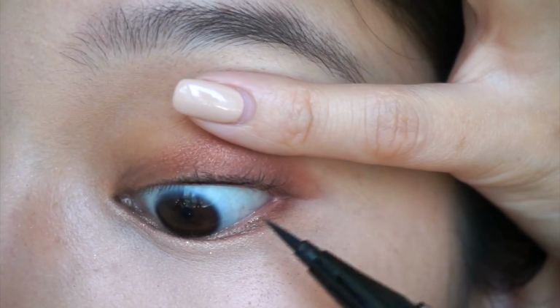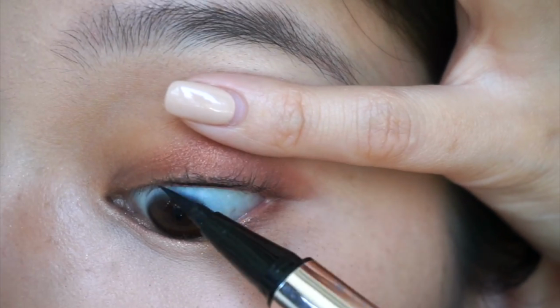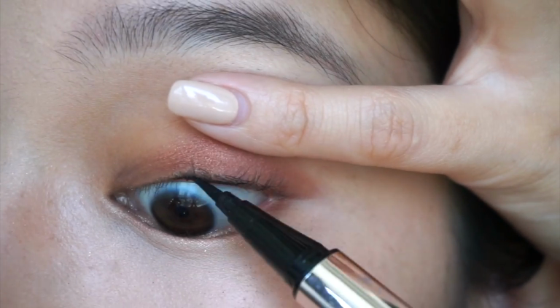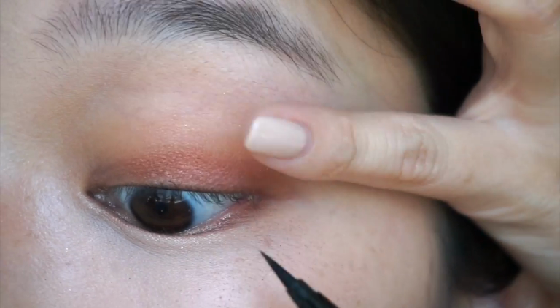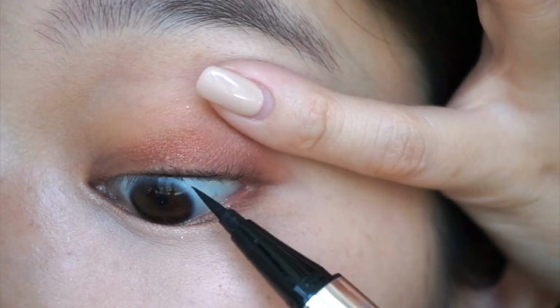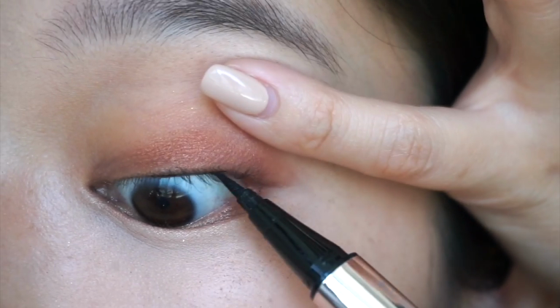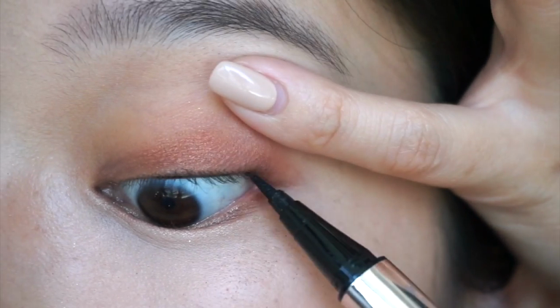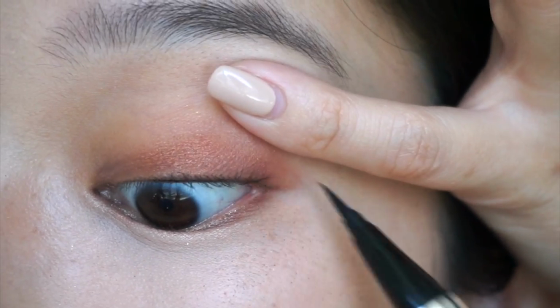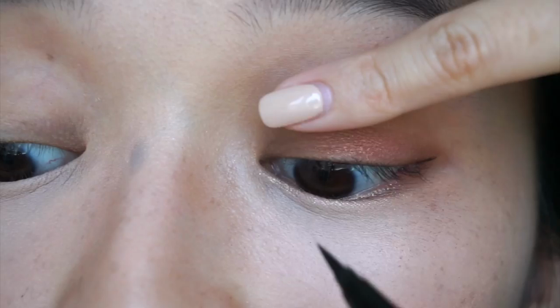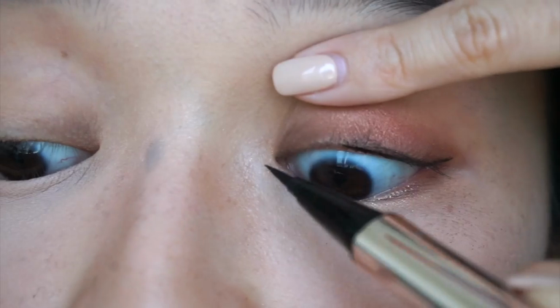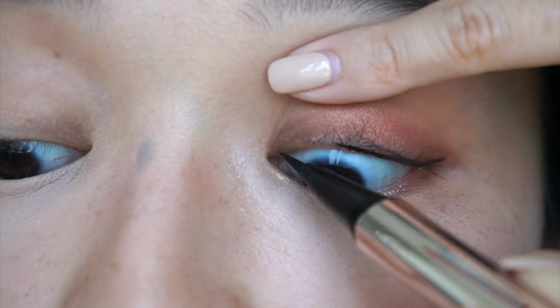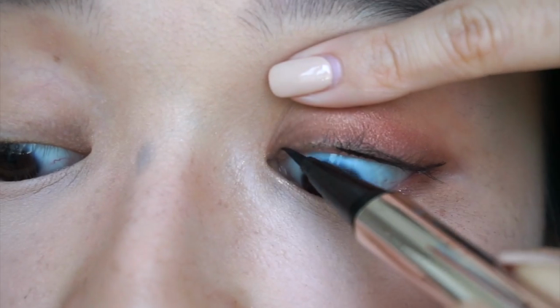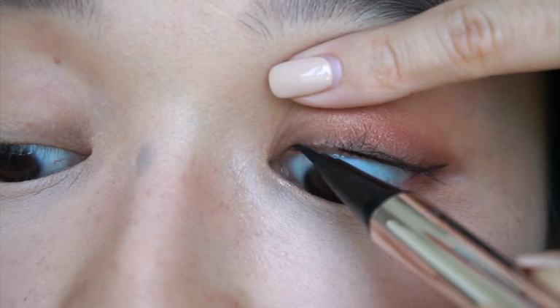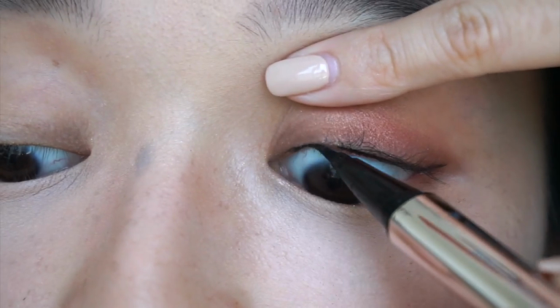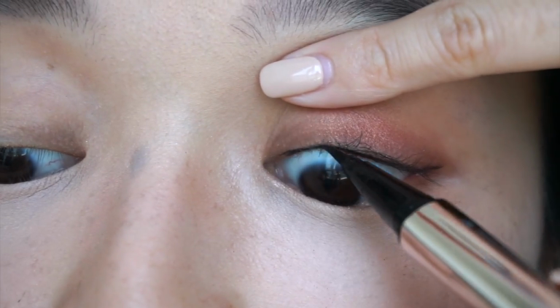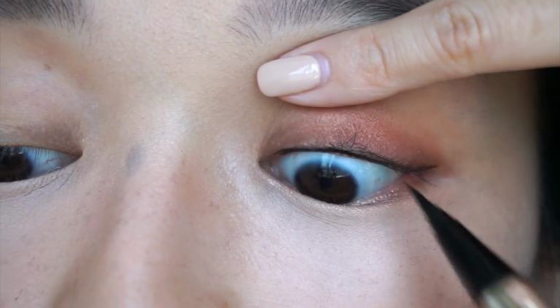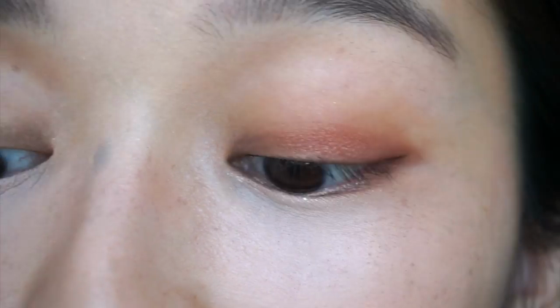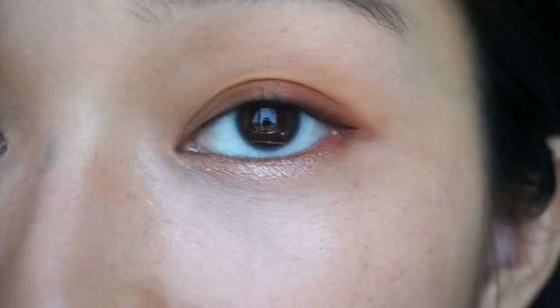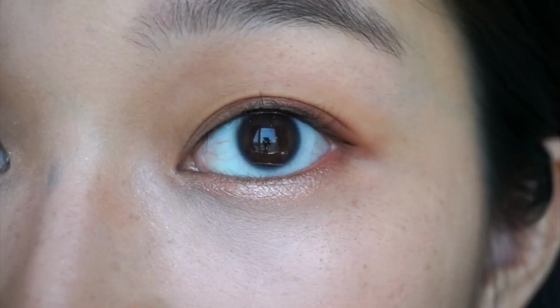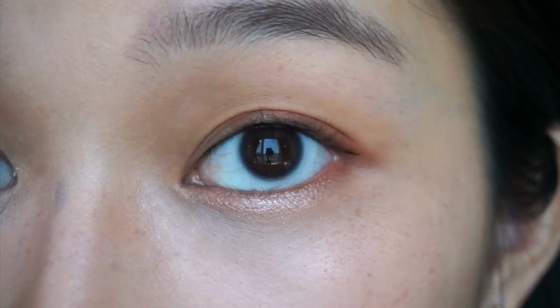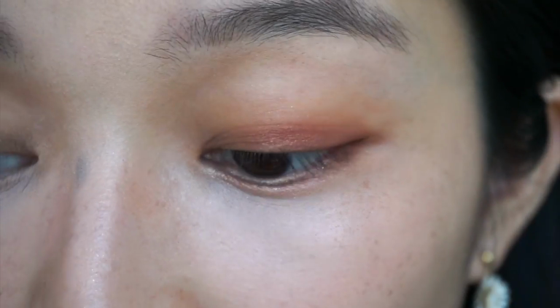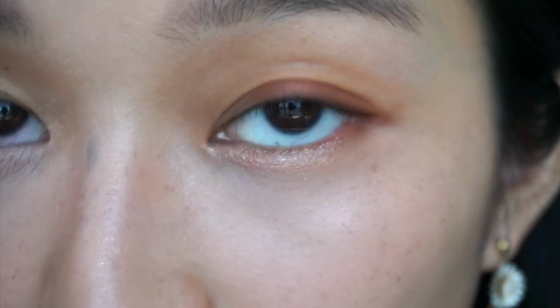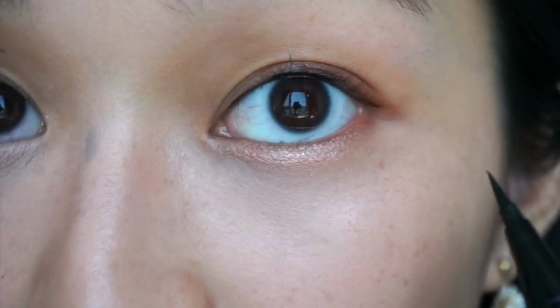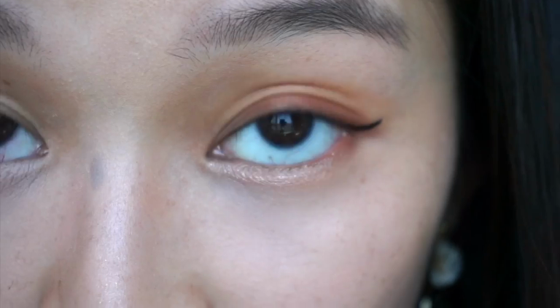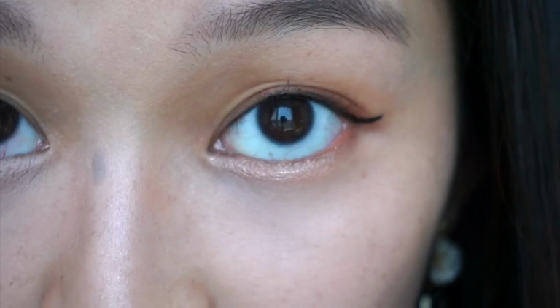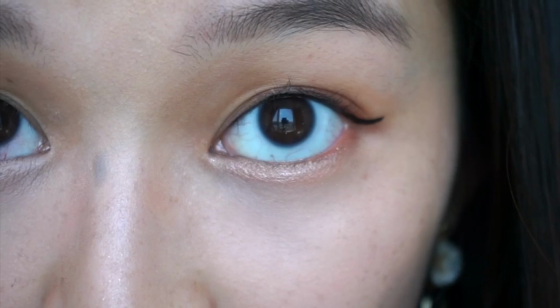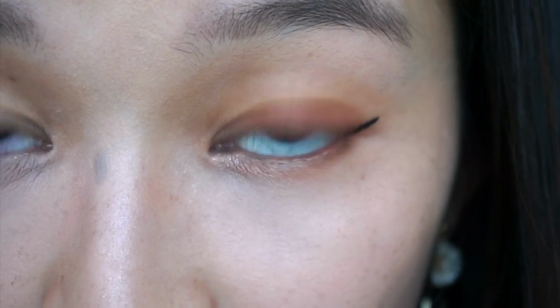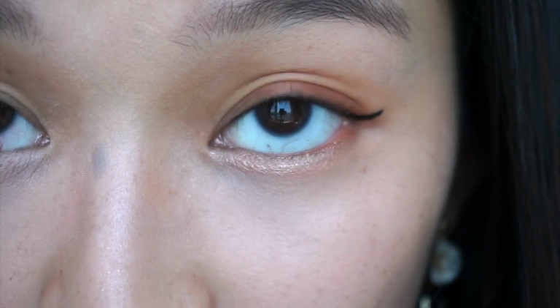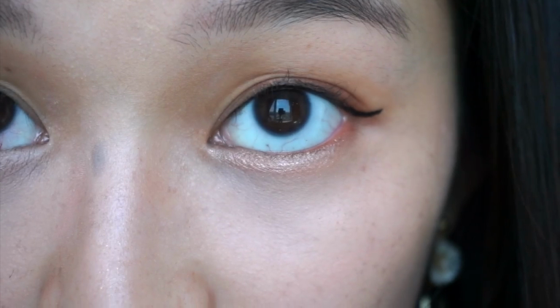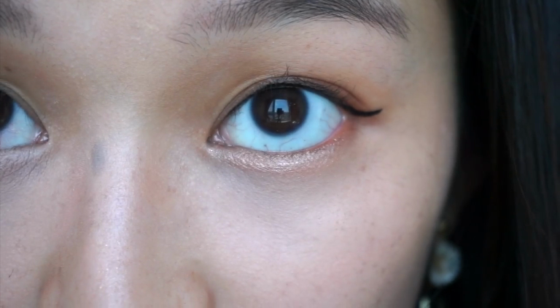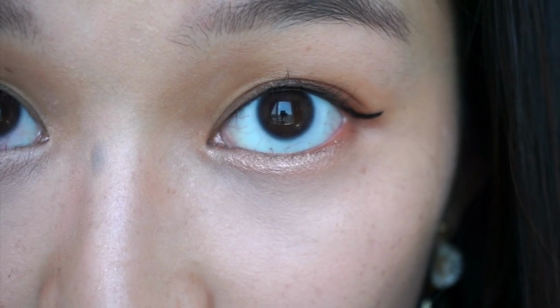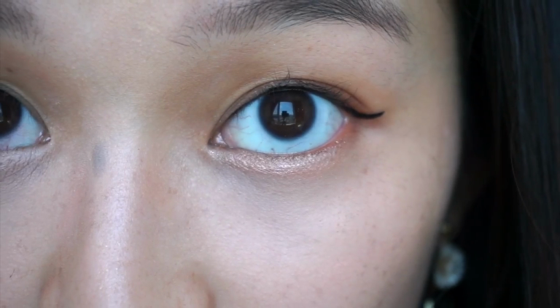I love this look so much I could wear it every day. Never thought I would say that with dark red eyeshadow, but here we are.